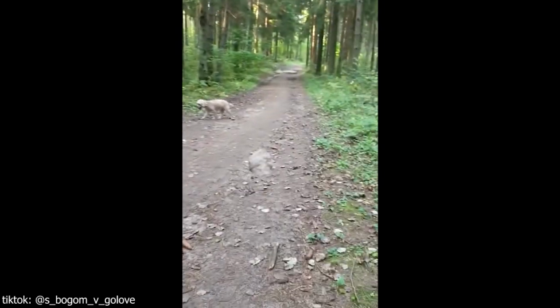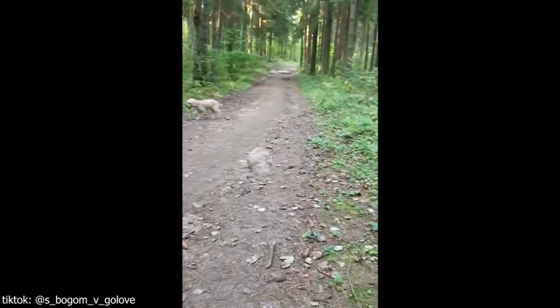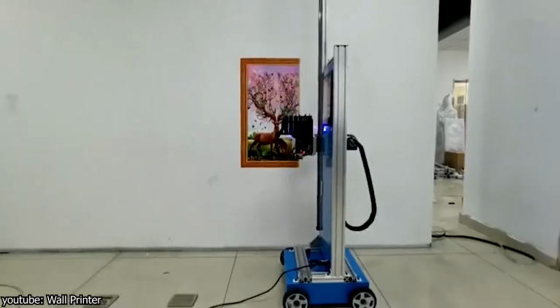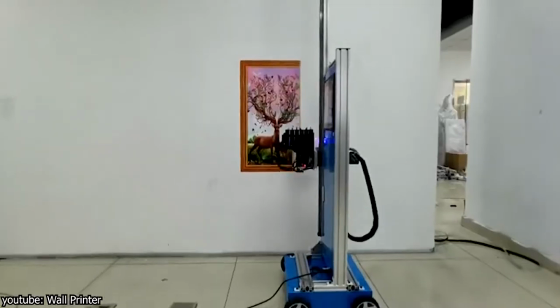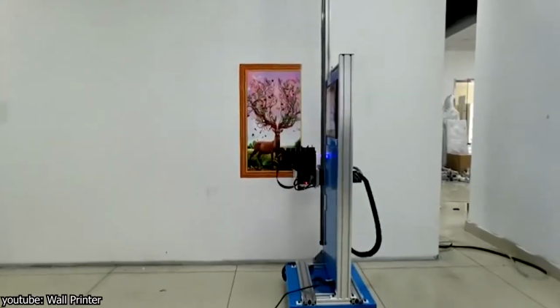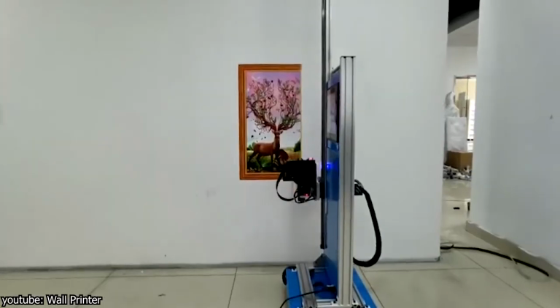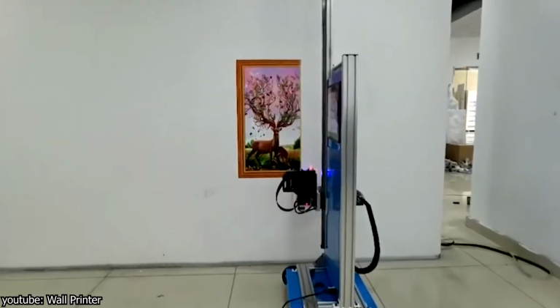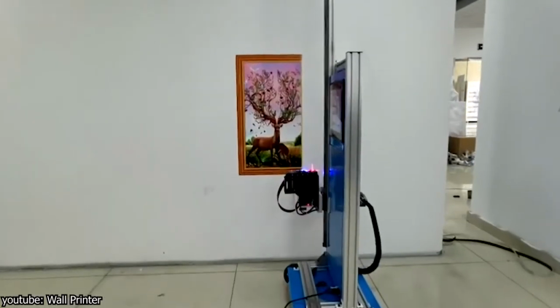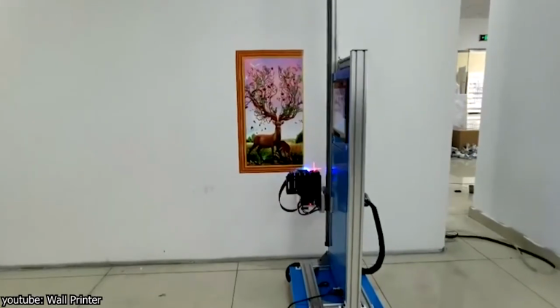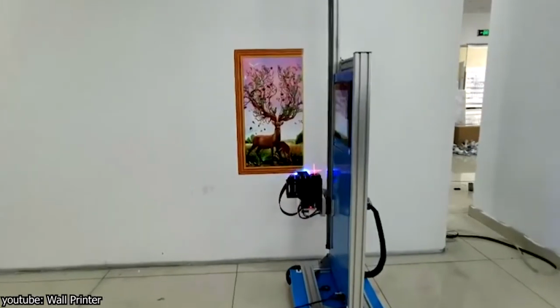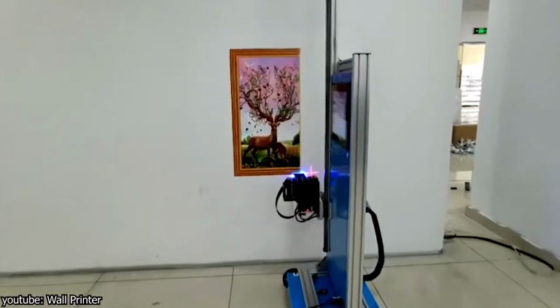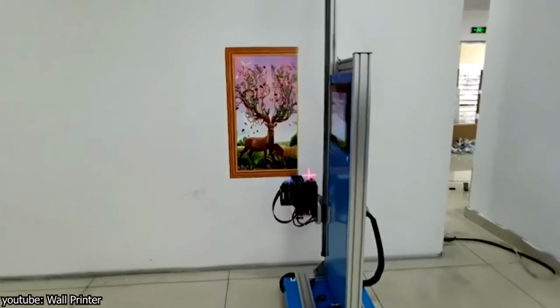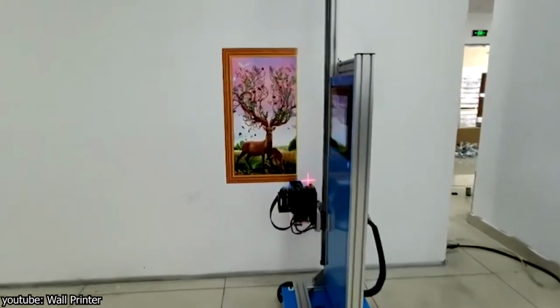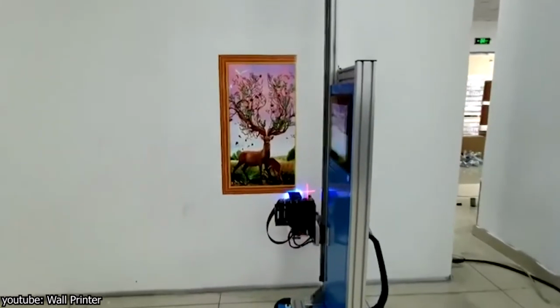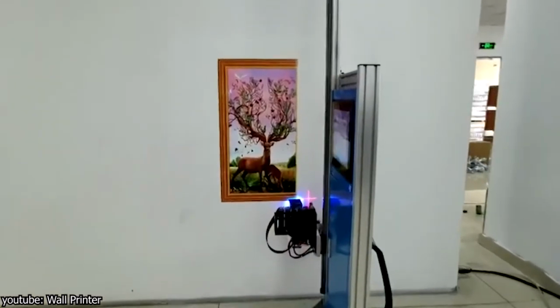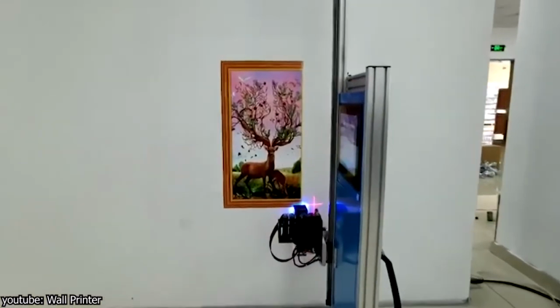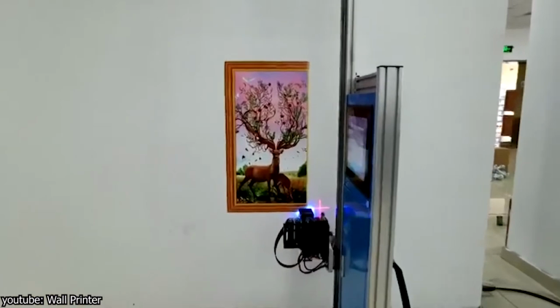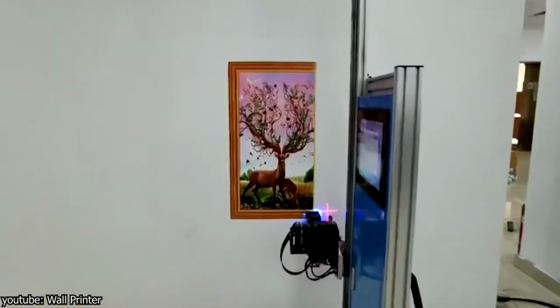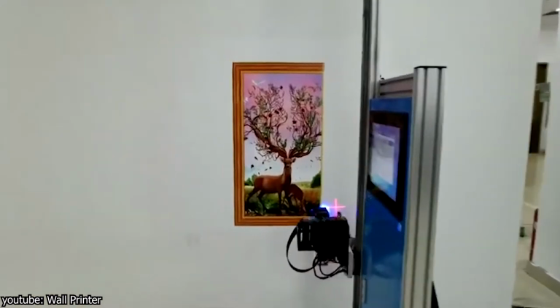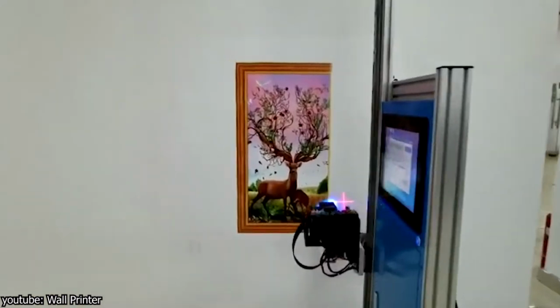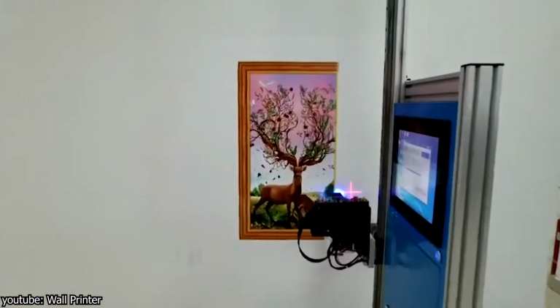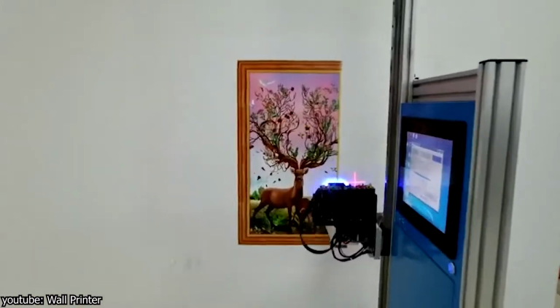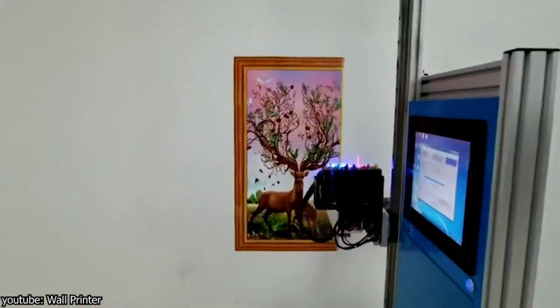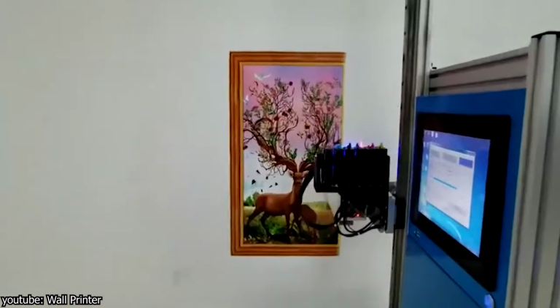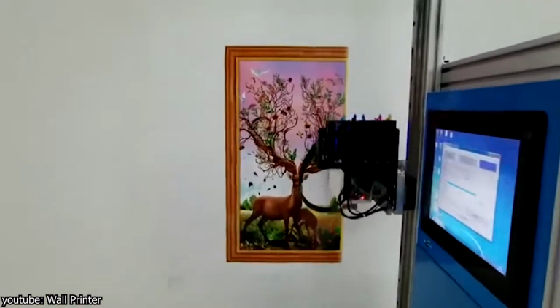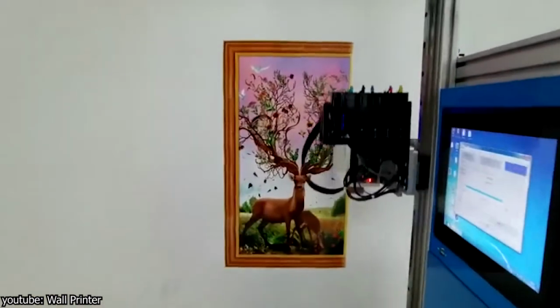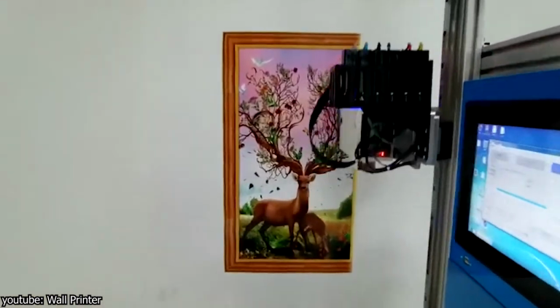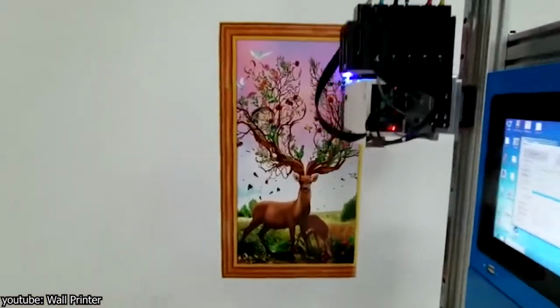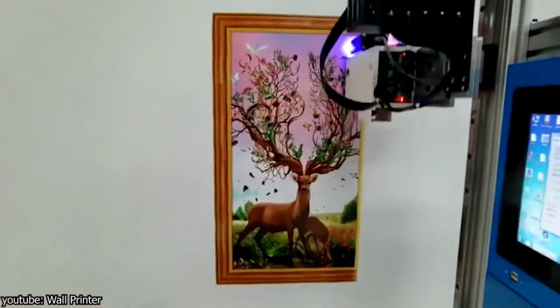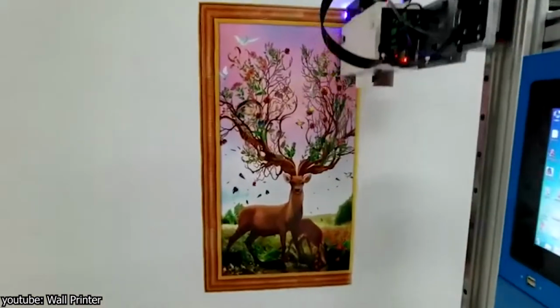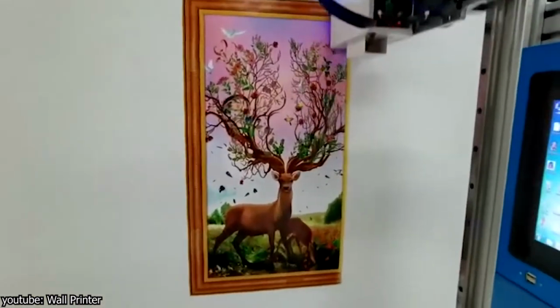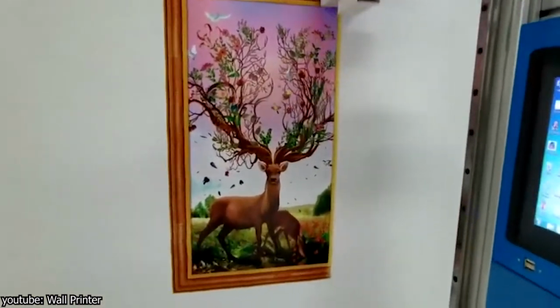This is a wall printer, and it can basically print any digital image on virtually any surface.